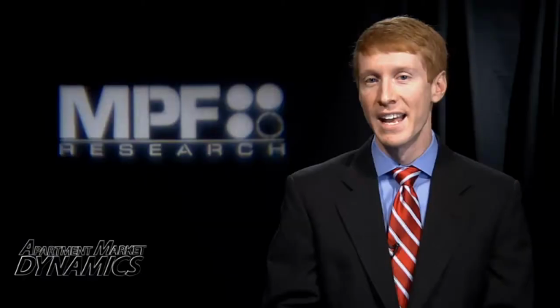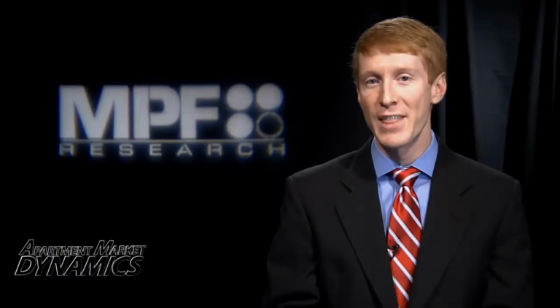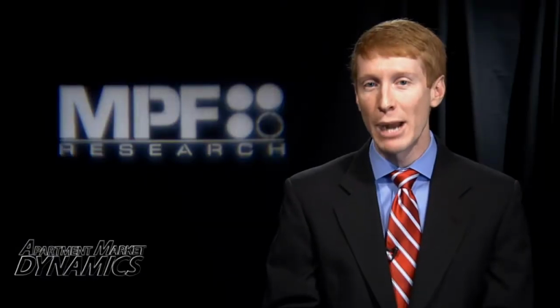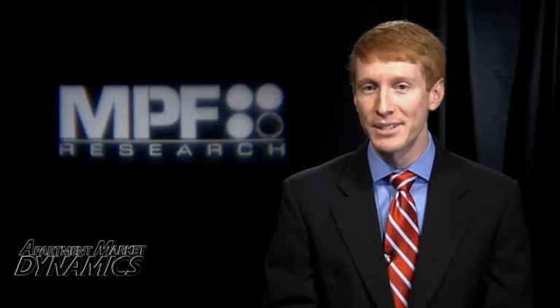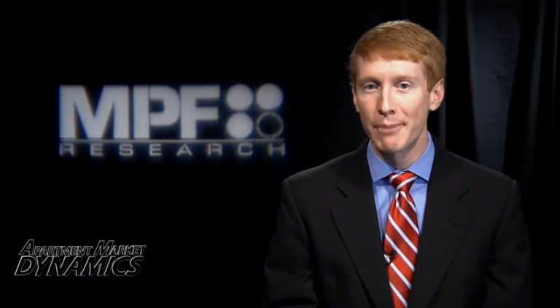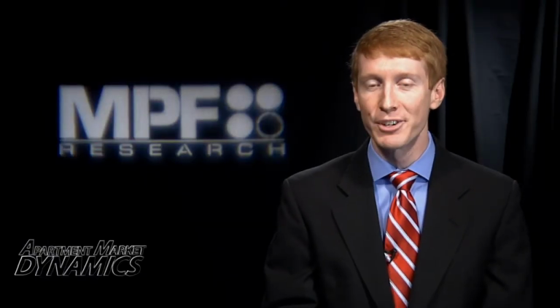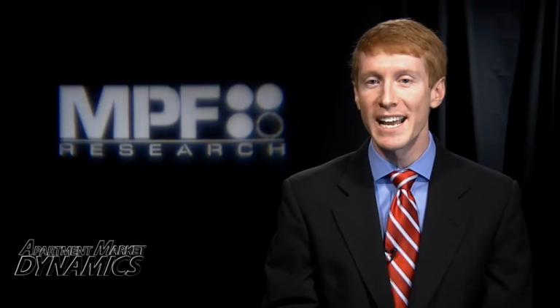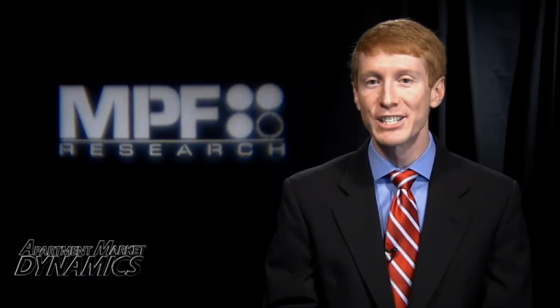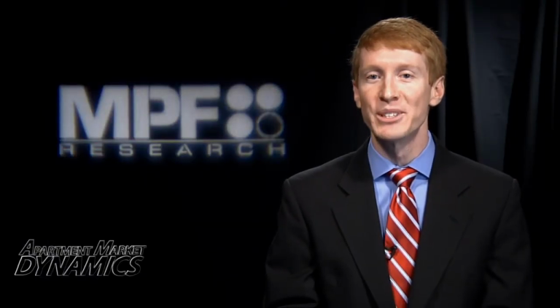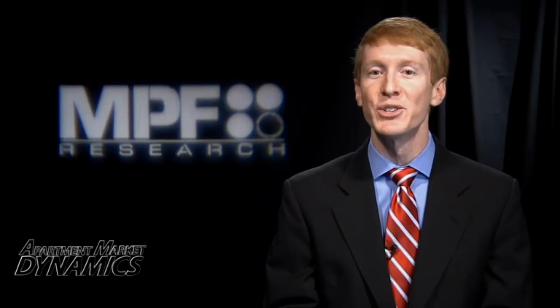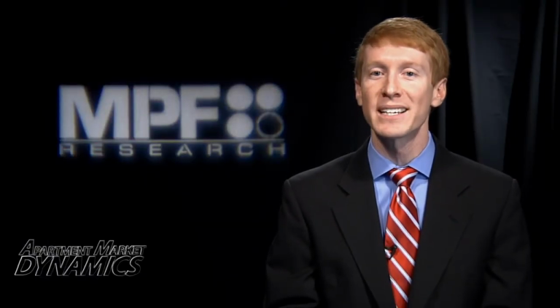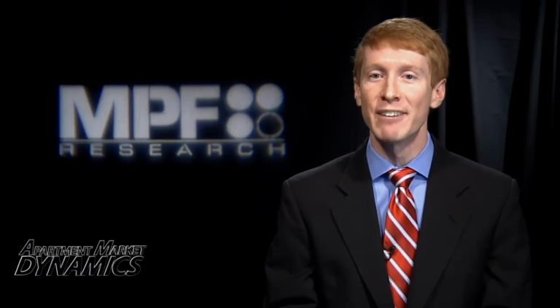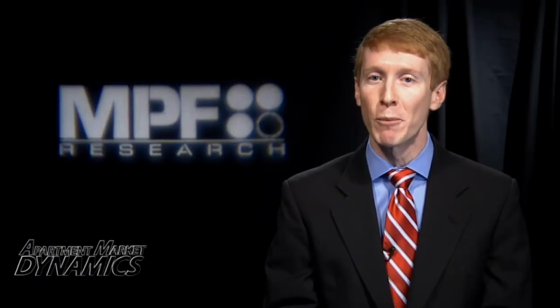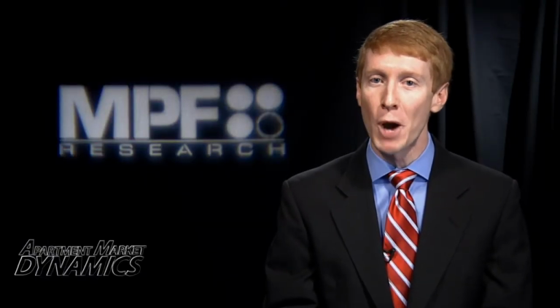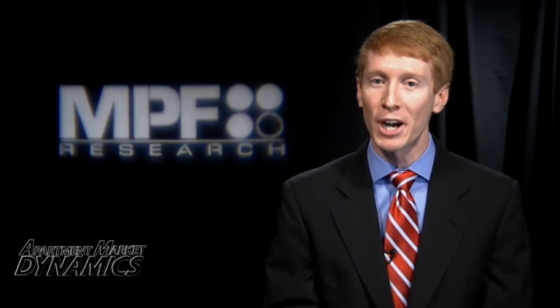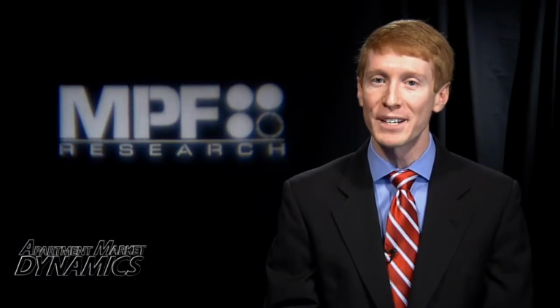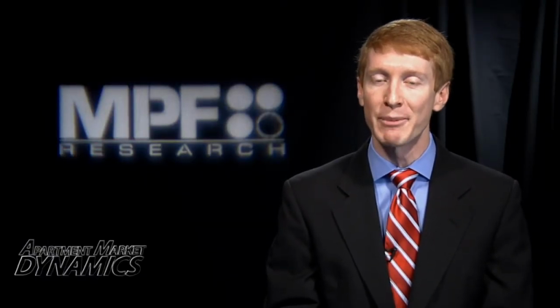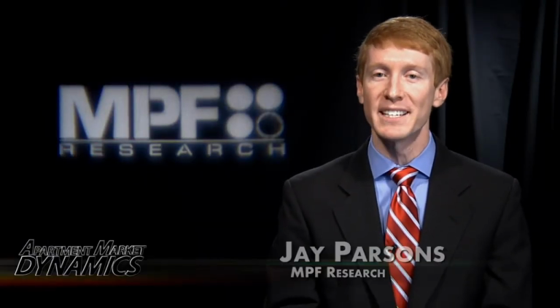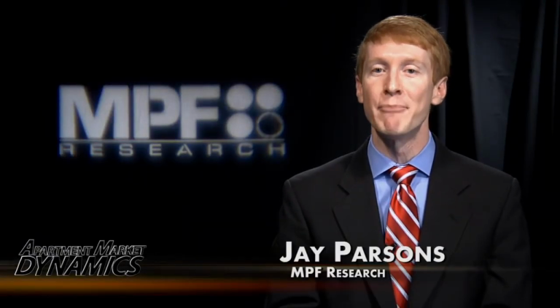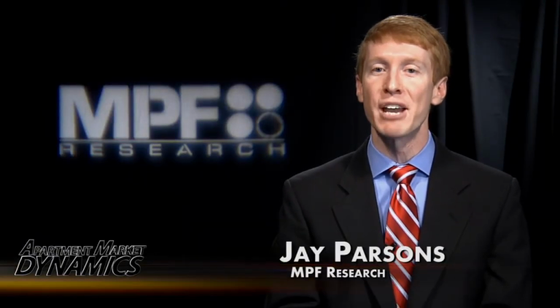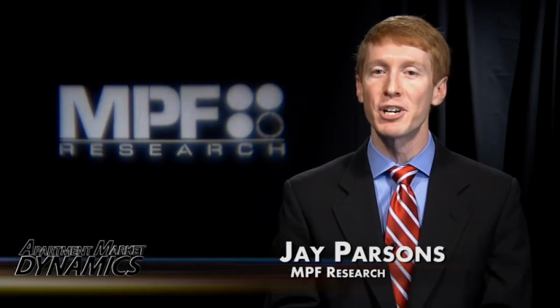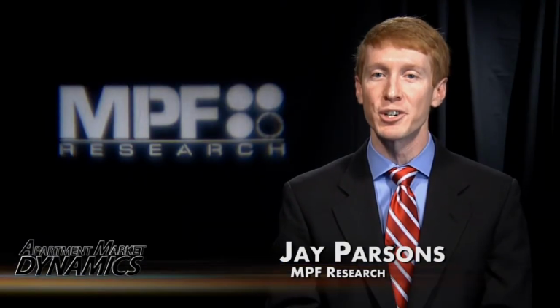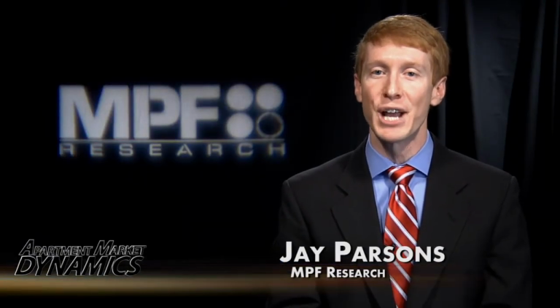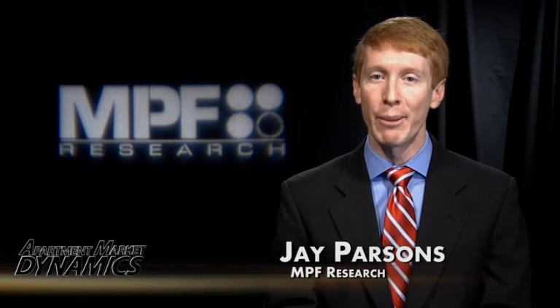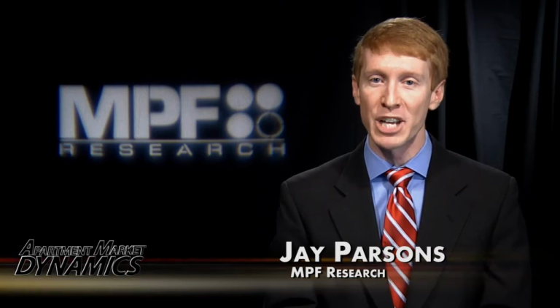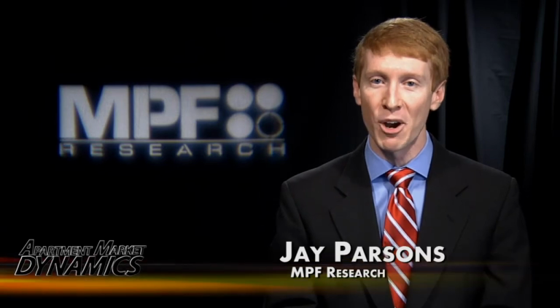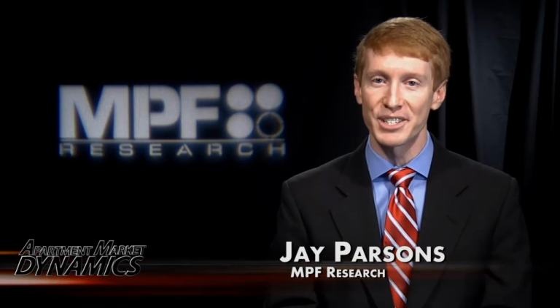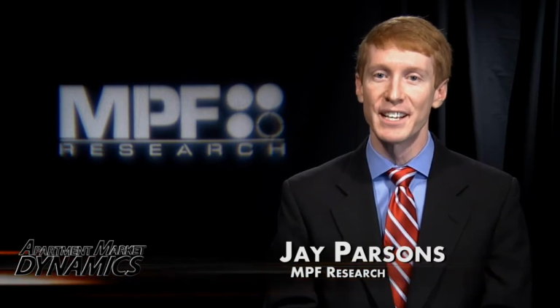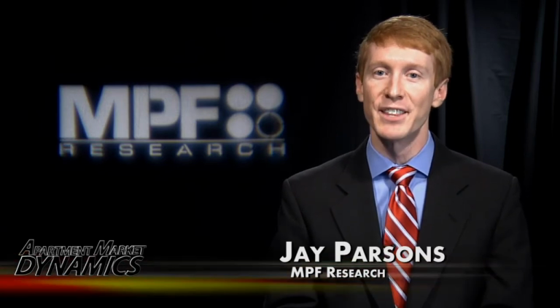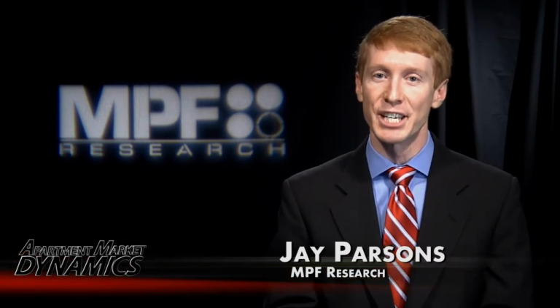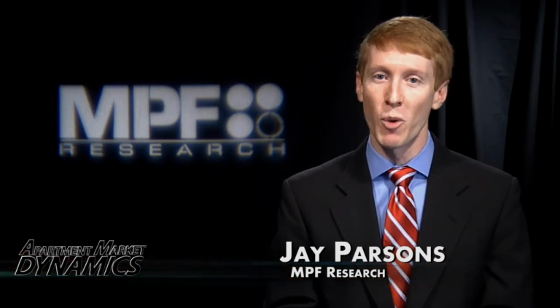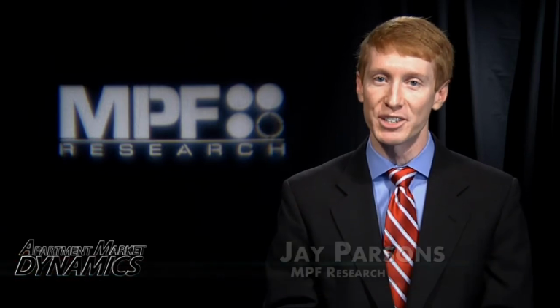And that wraps us up for today. Until next time, for Apartment Market Dynamics and NPF Research, I'm Jay Parsons. Thank you for watching.